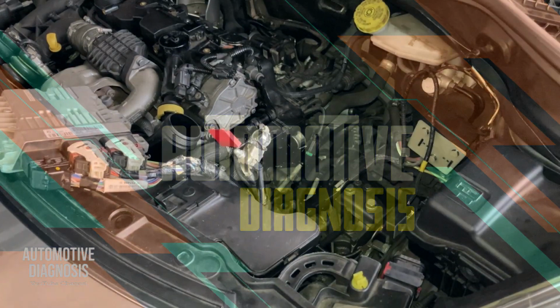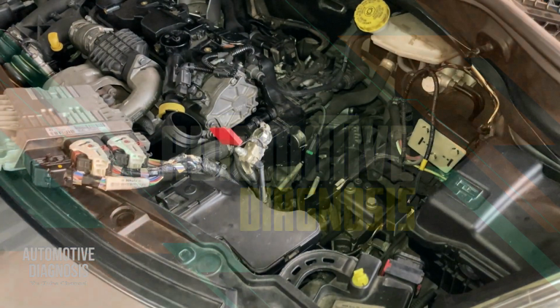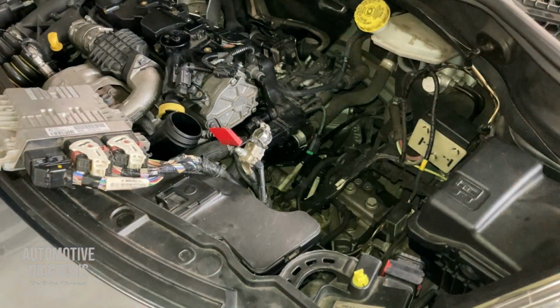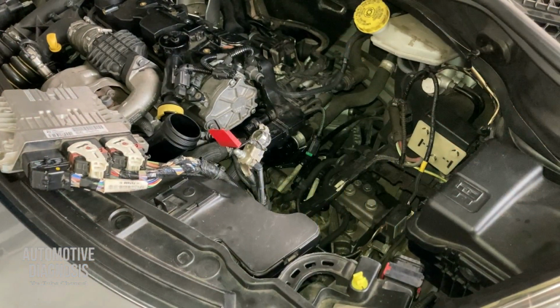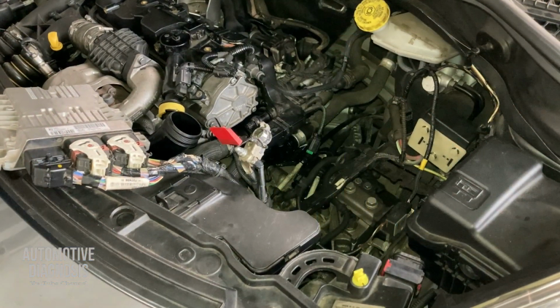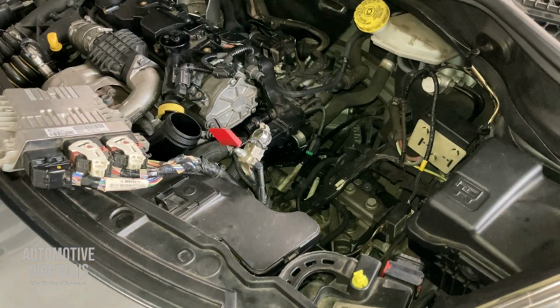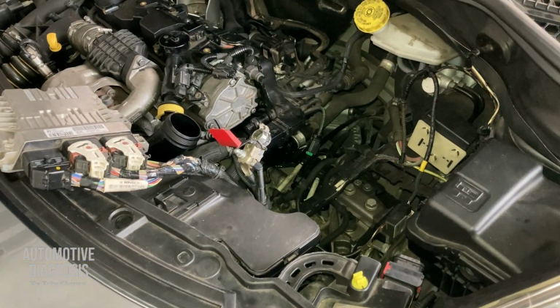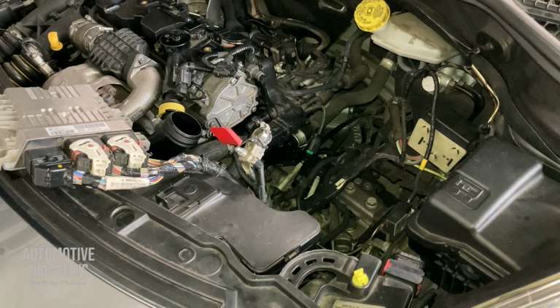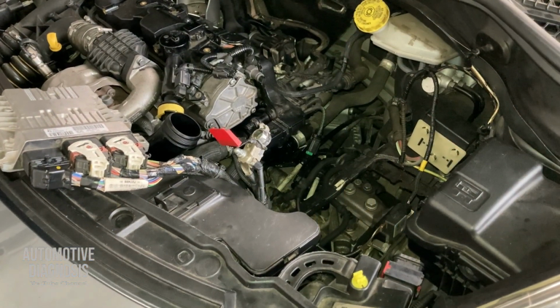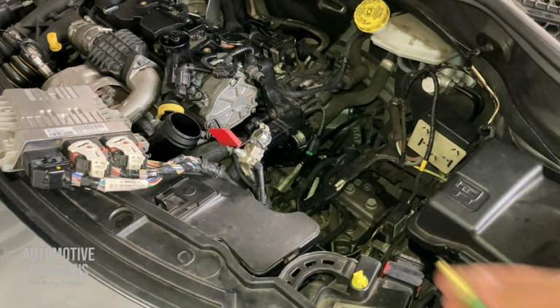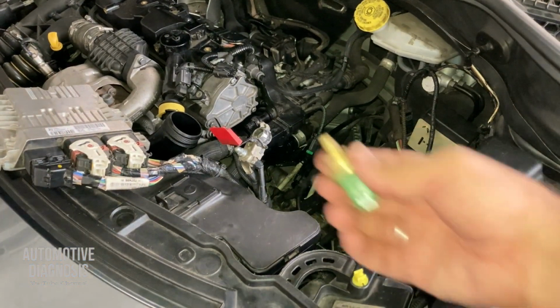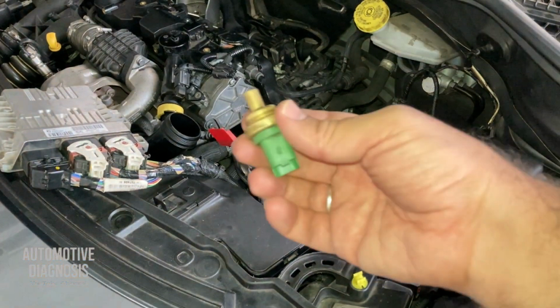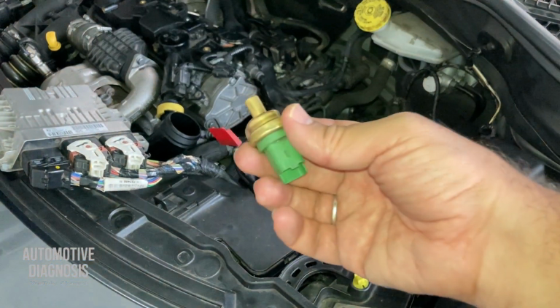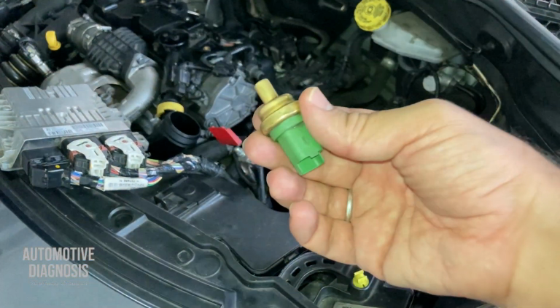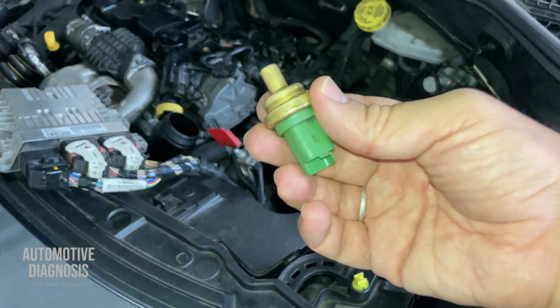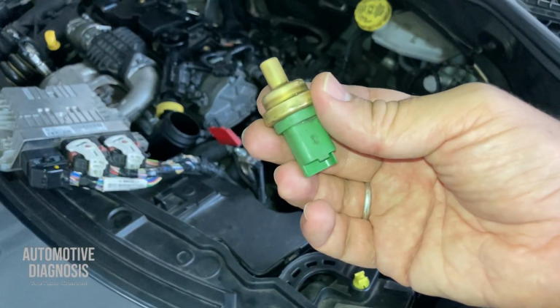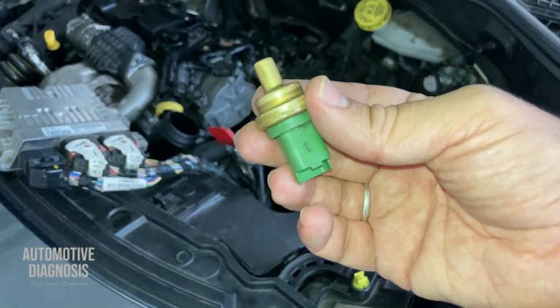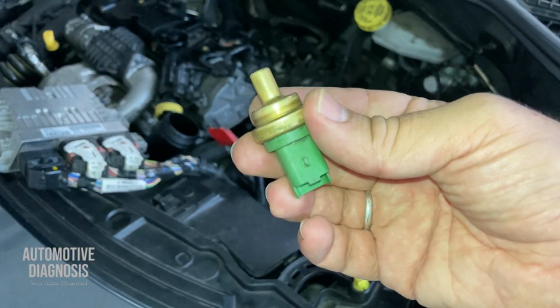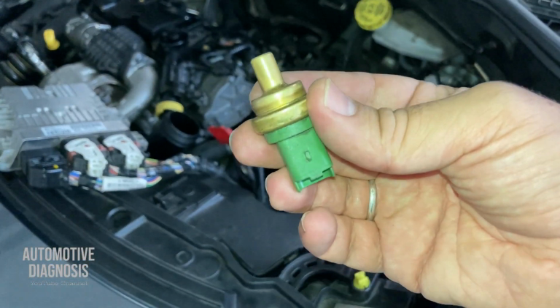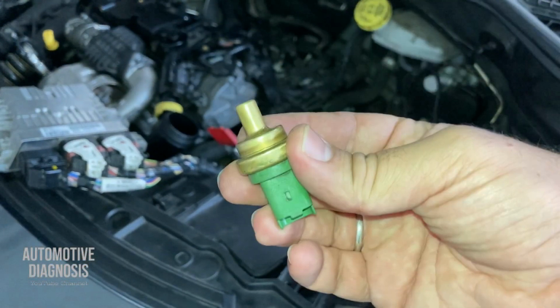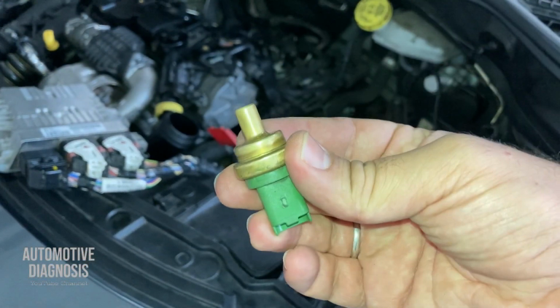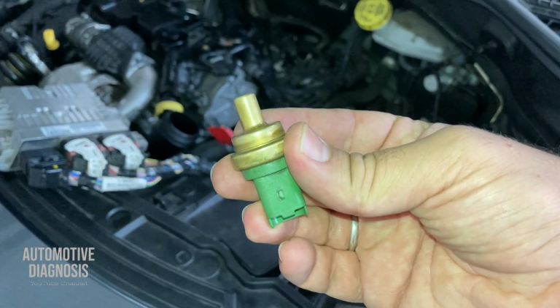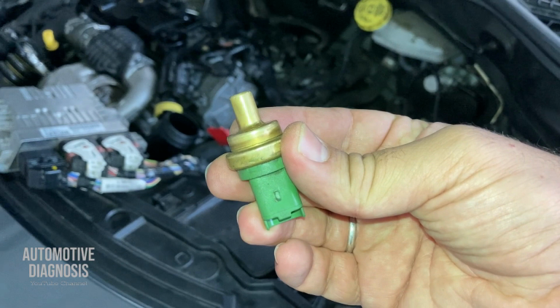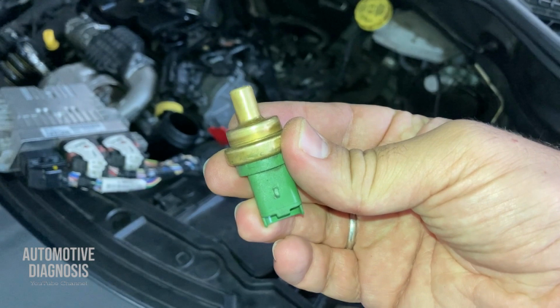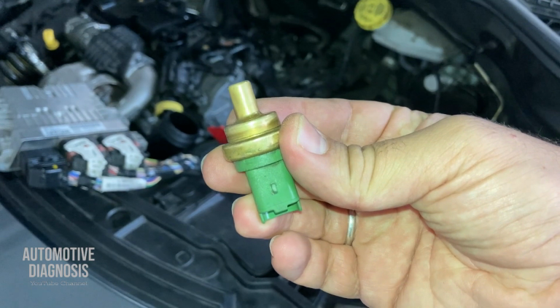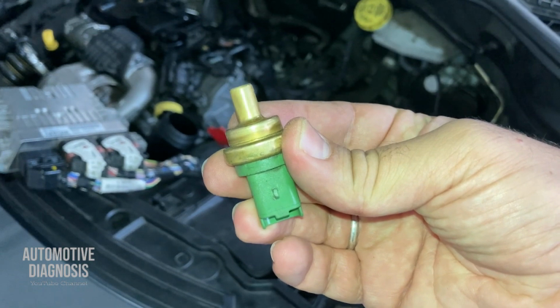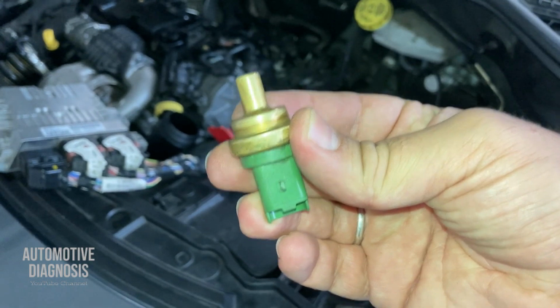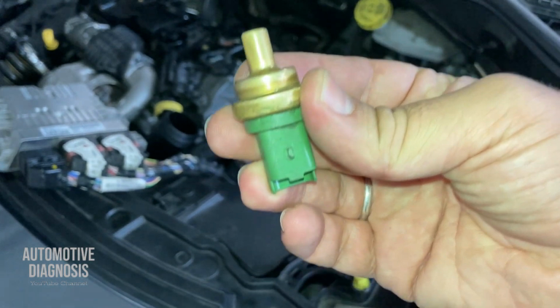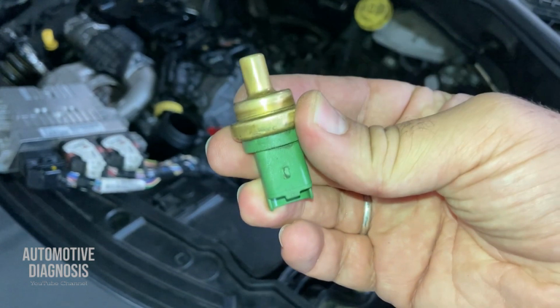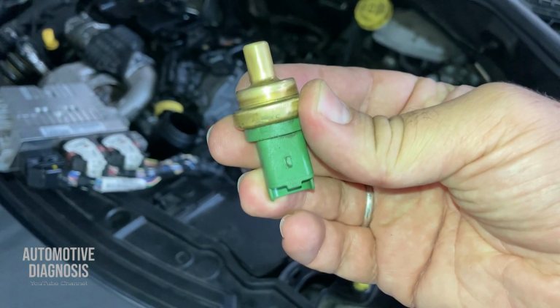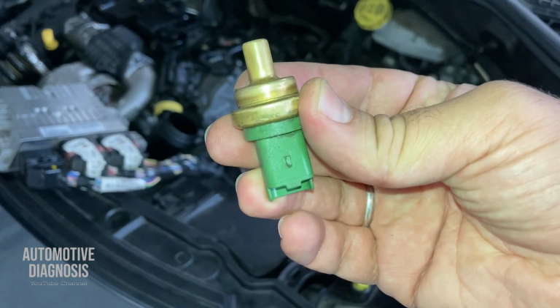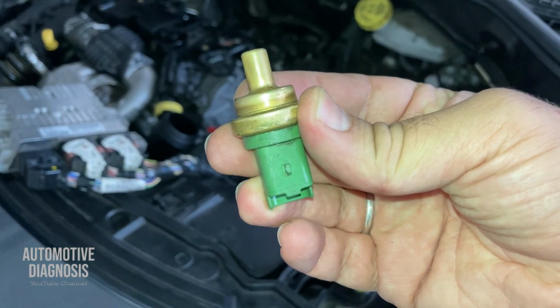Hey everyone, welcome back. In this video I'm going to show you how to test the coolant temperature sensor on this Peugeot 207.